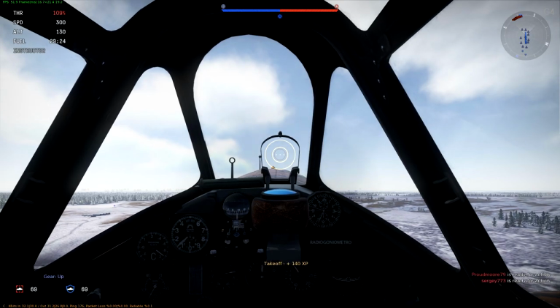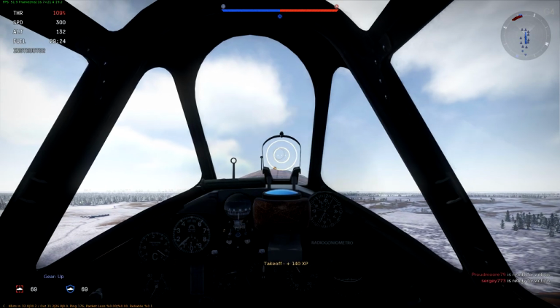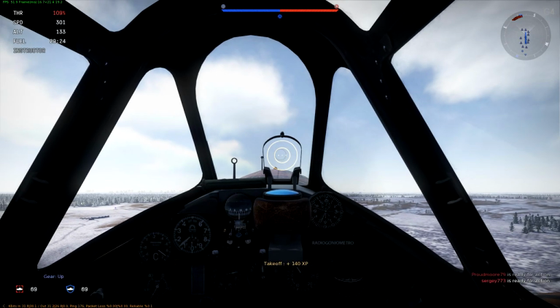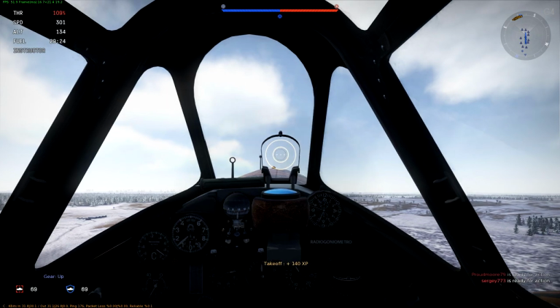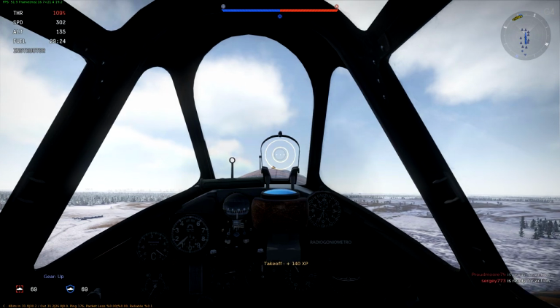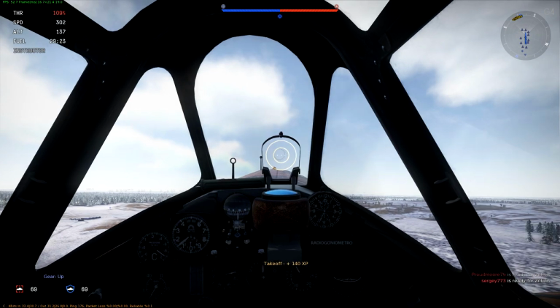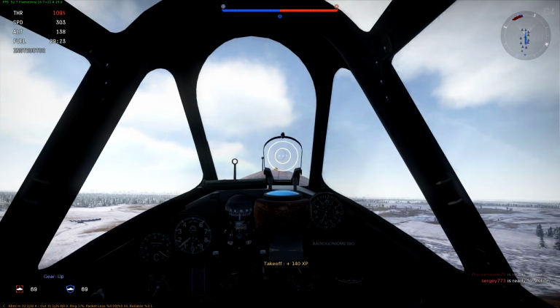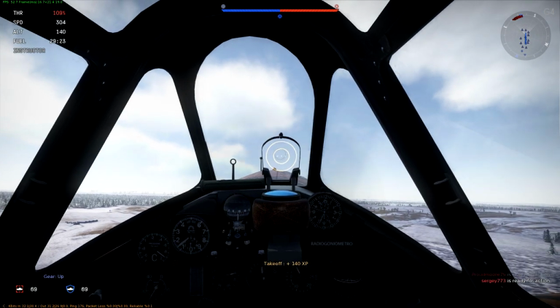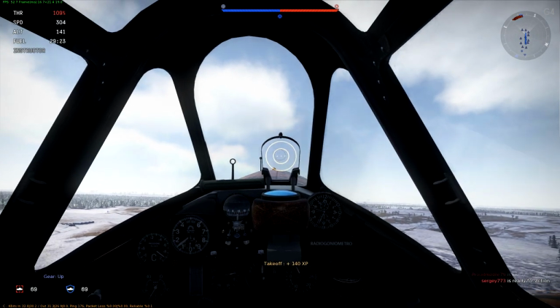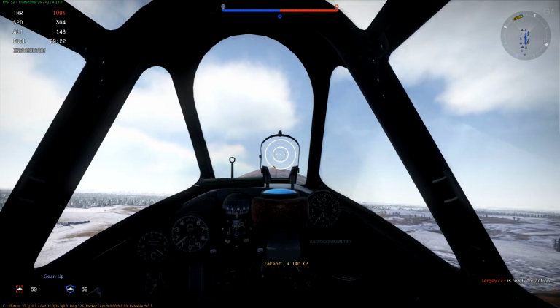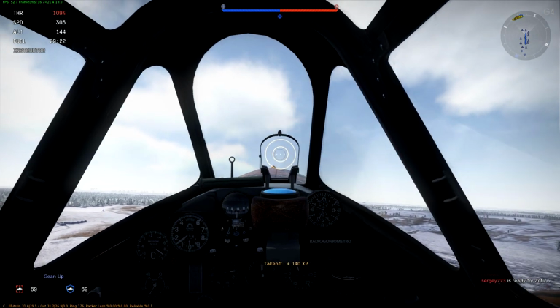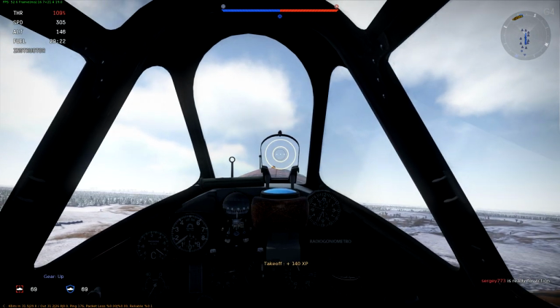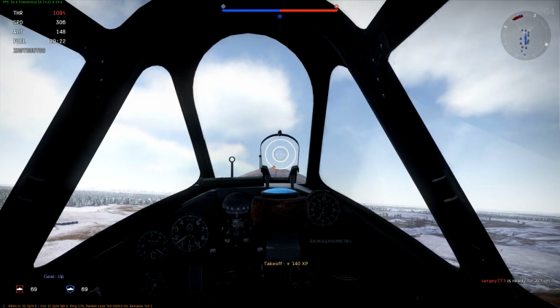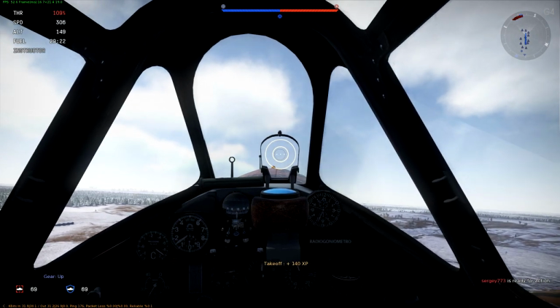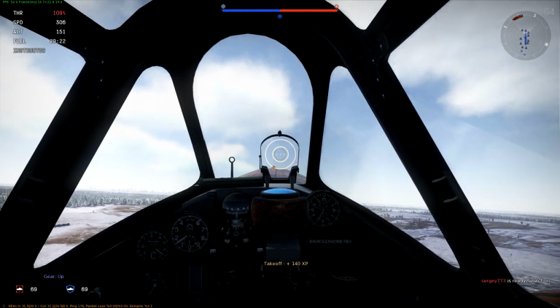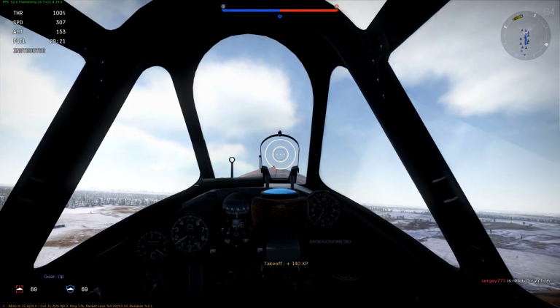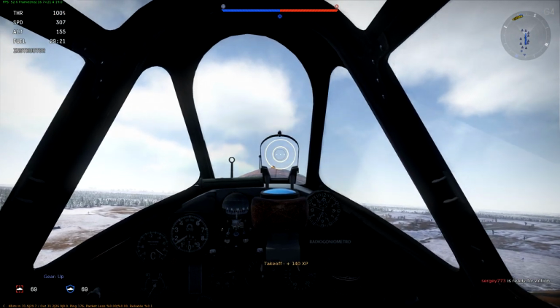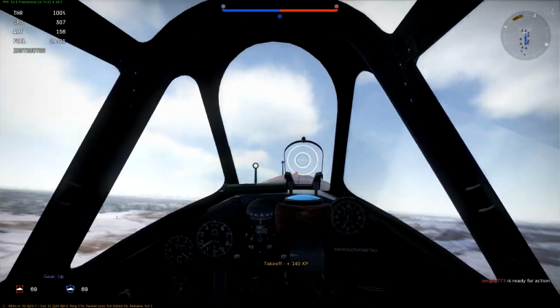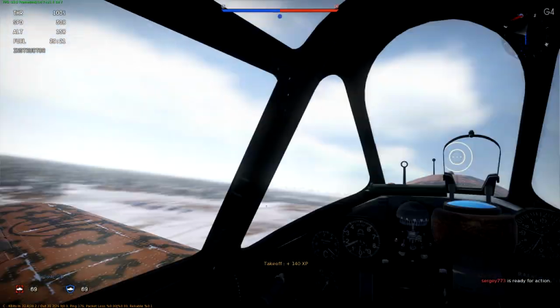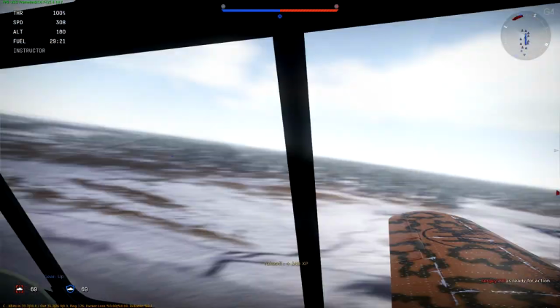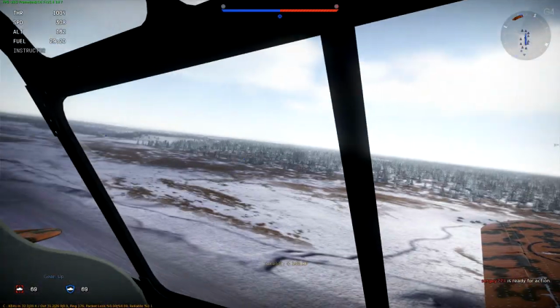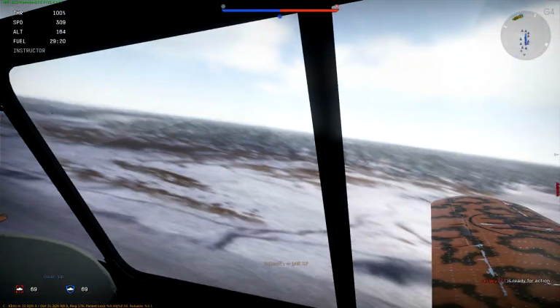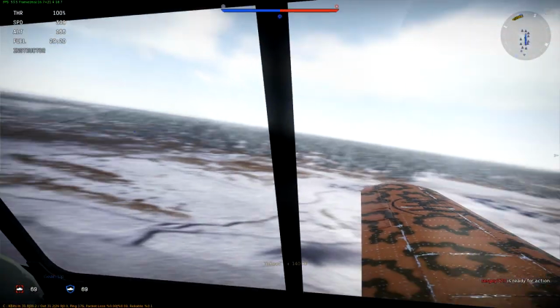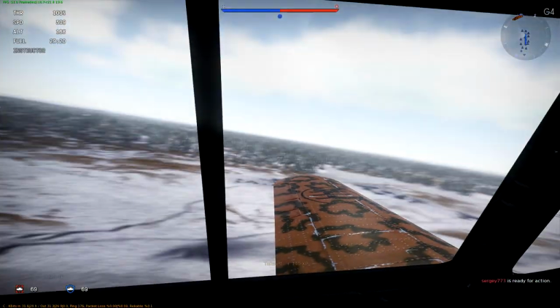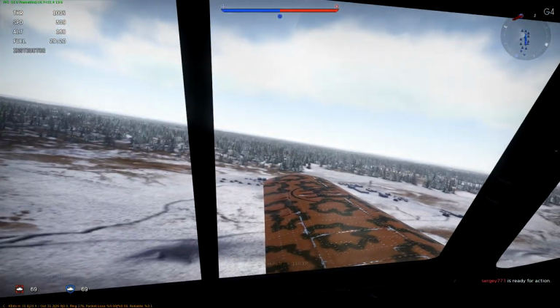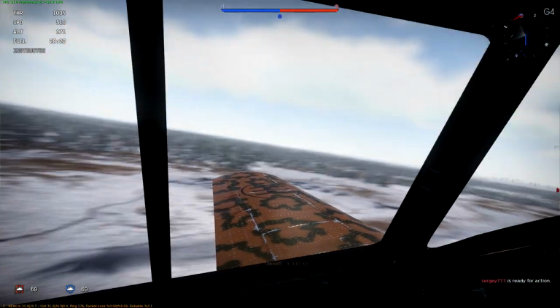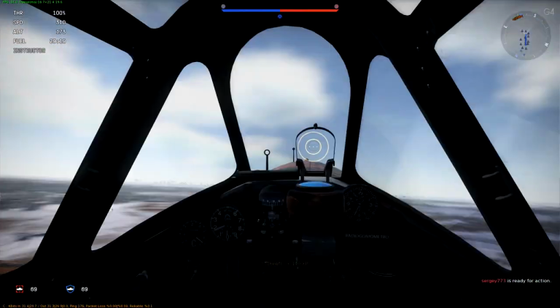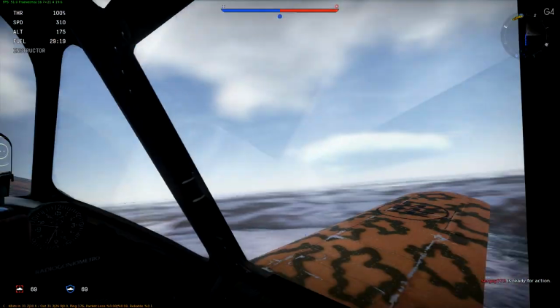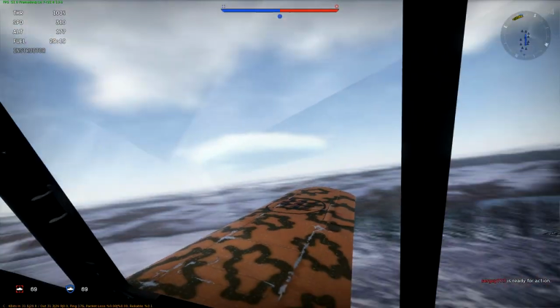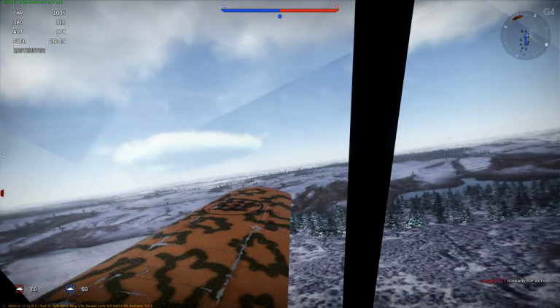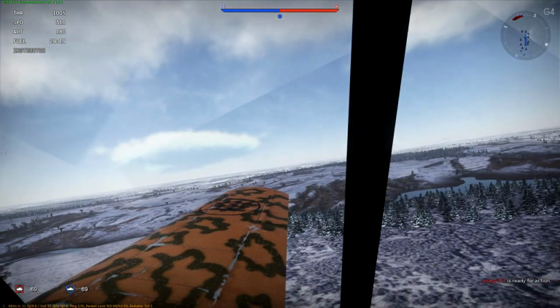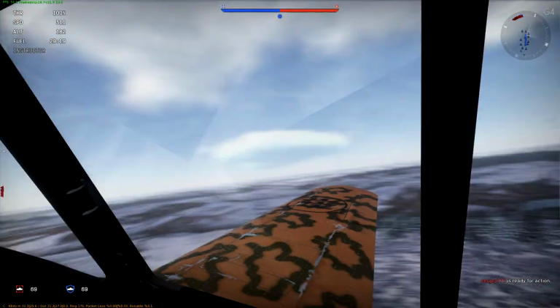What's up guys, Origin here, flying around in some historic battles in a 202 actually.